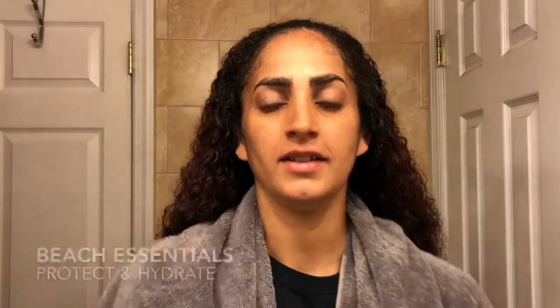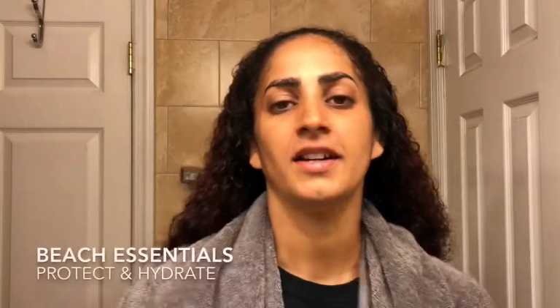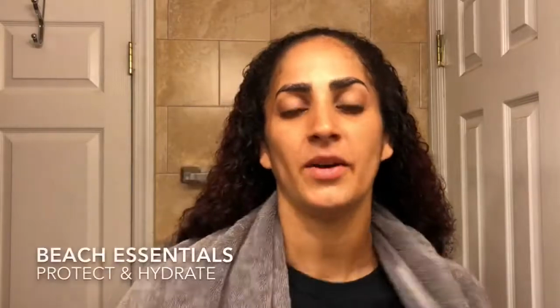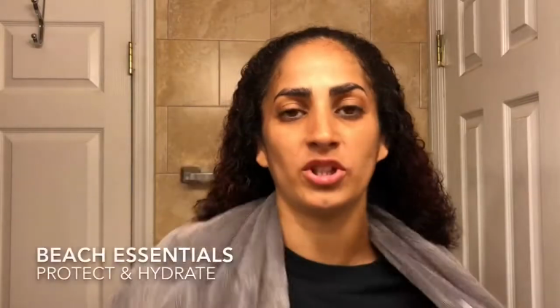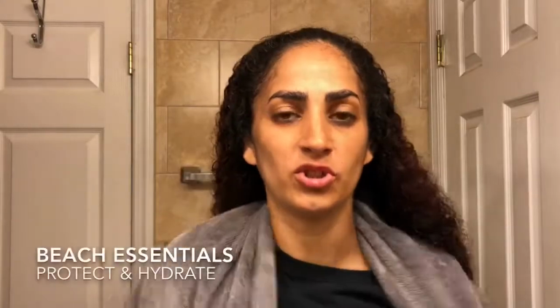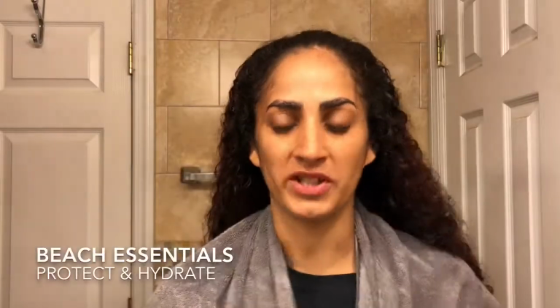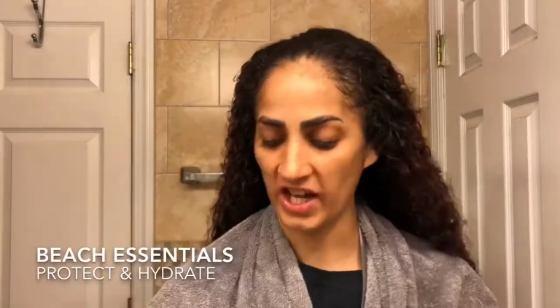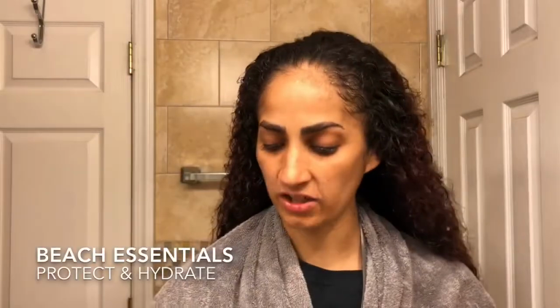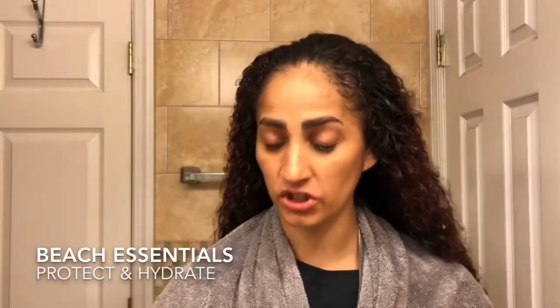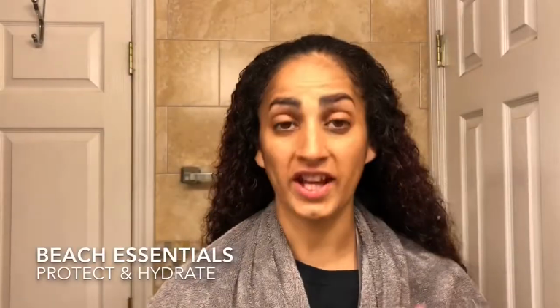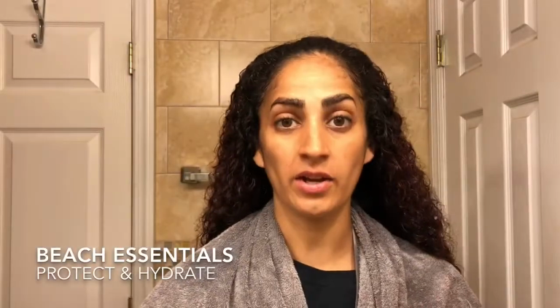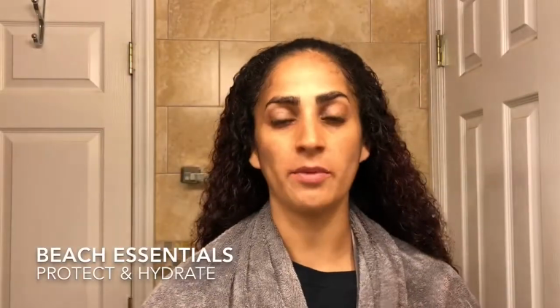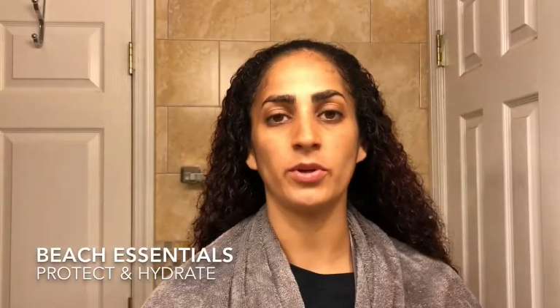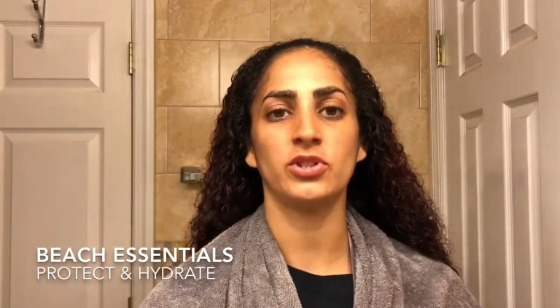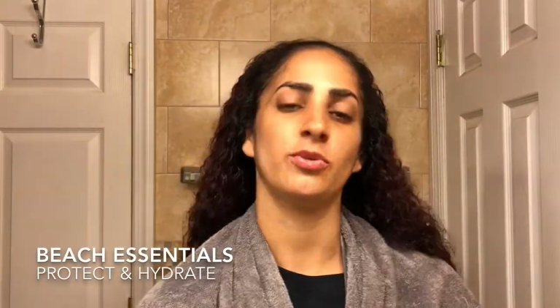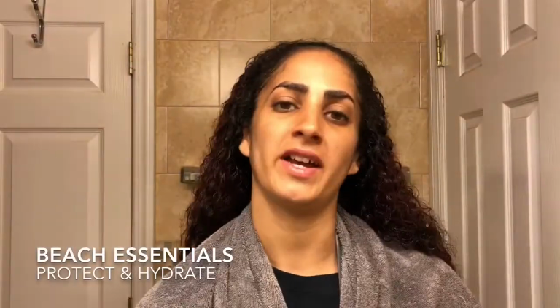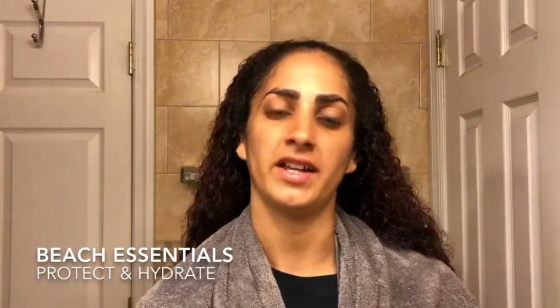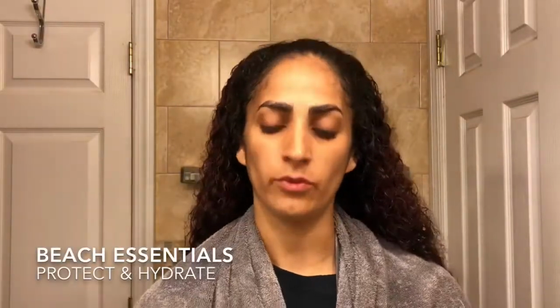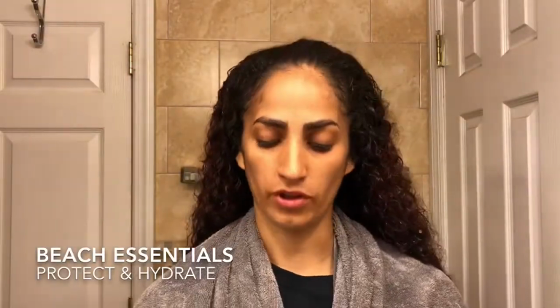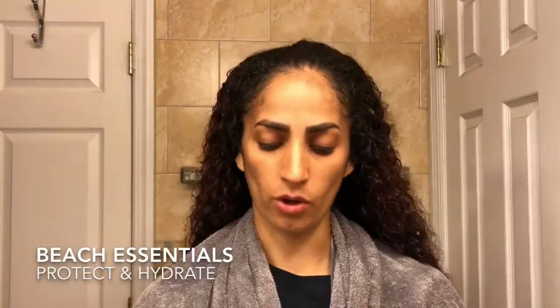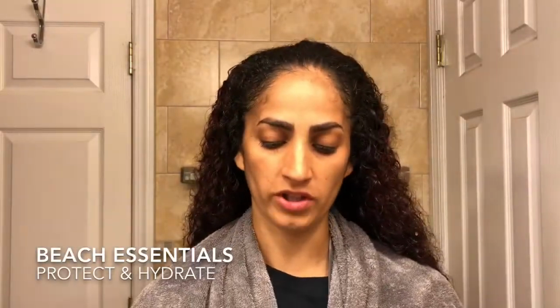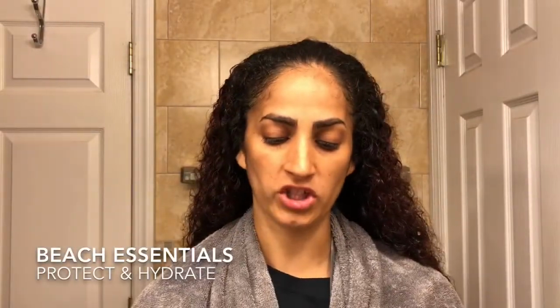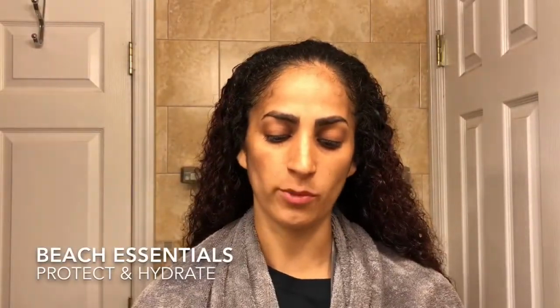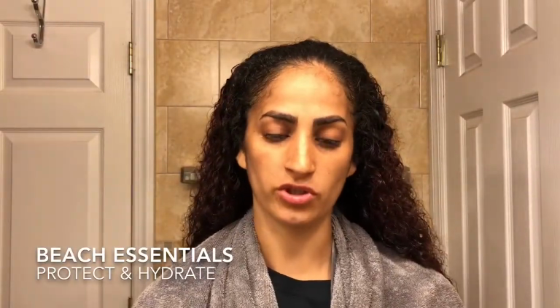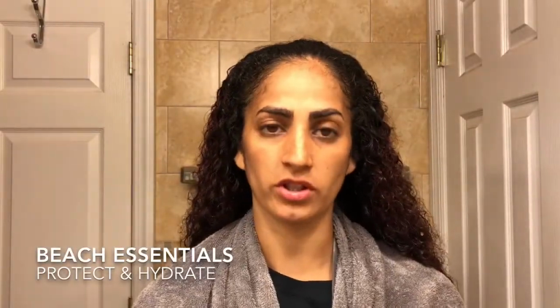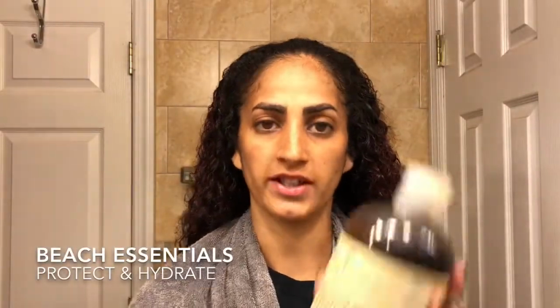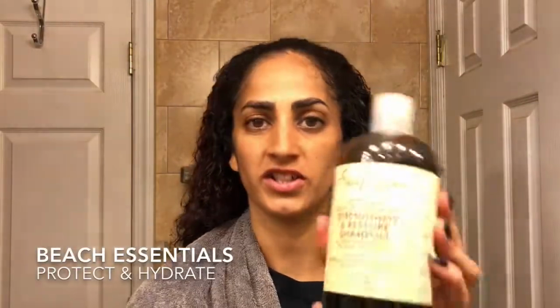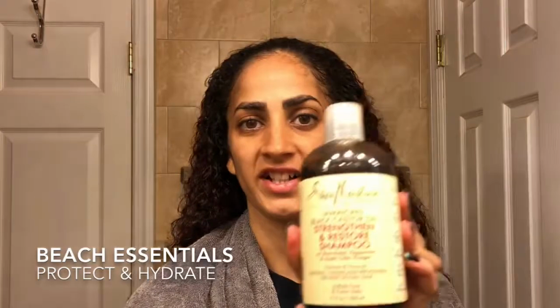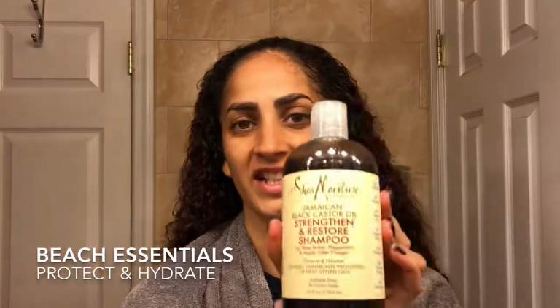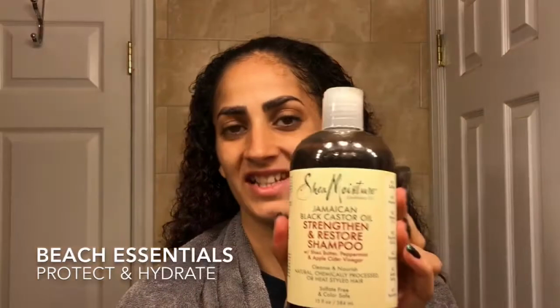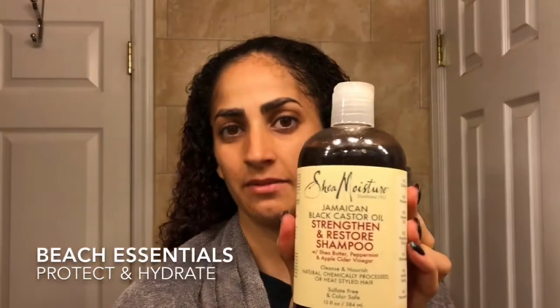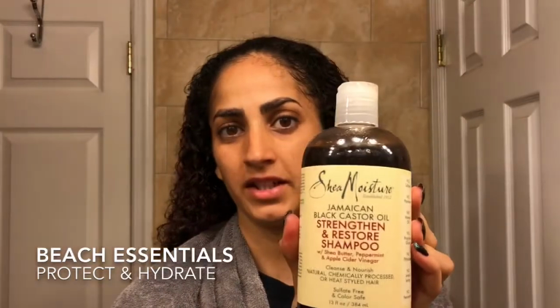Hi, welcome to my channel. Today I'm going to do my hair with all the Shea Moisture collection that they sent me.